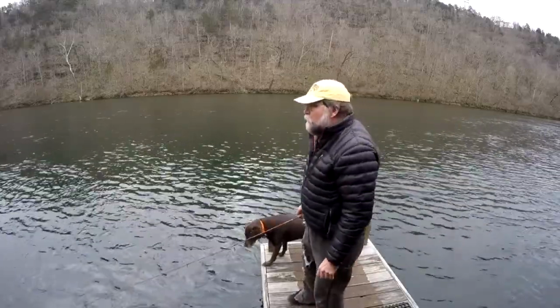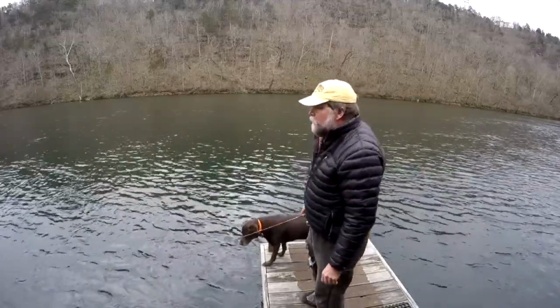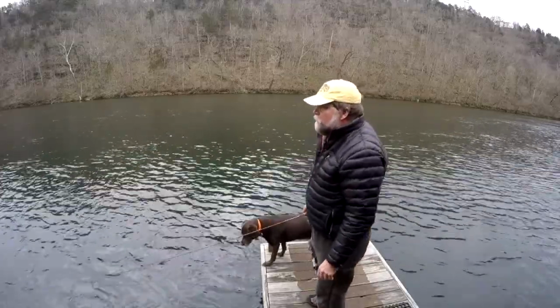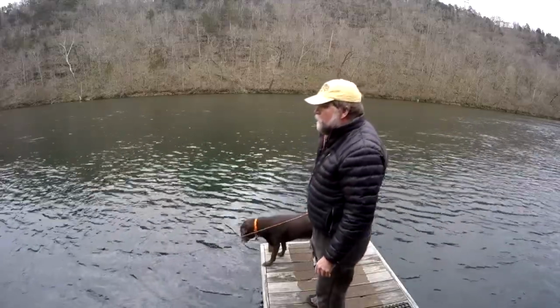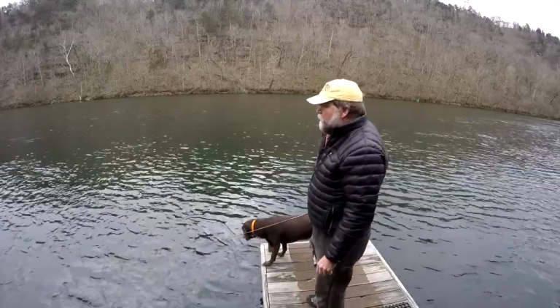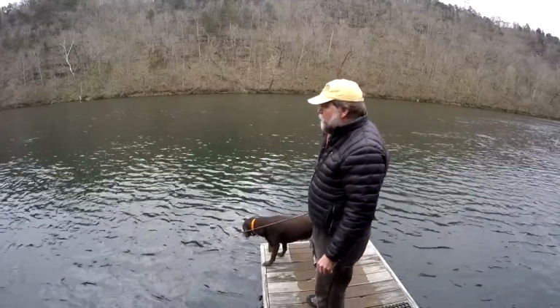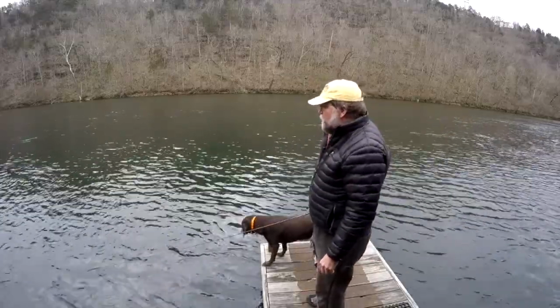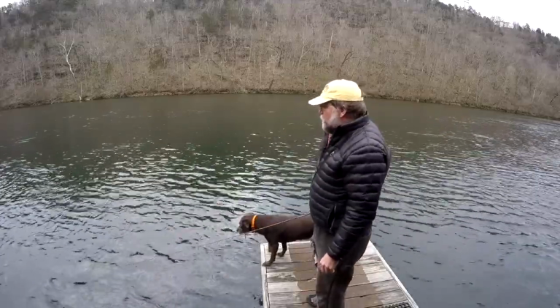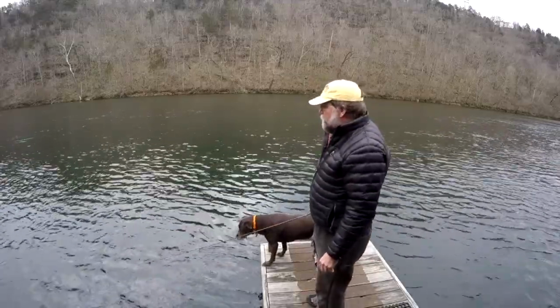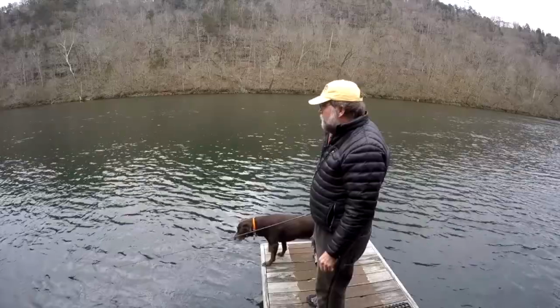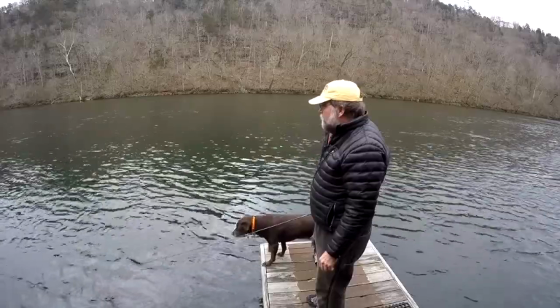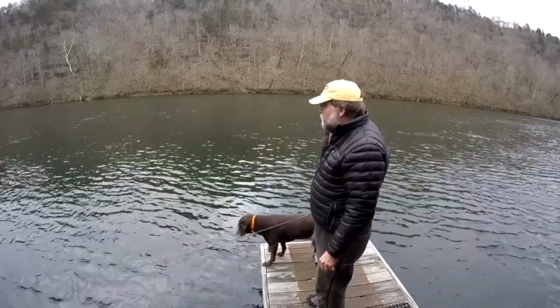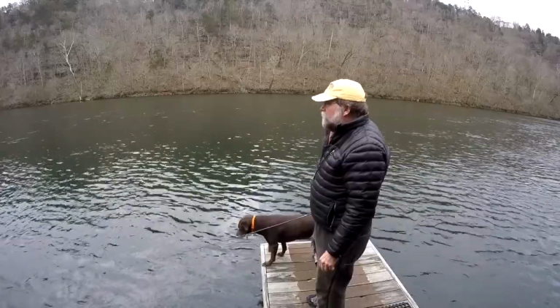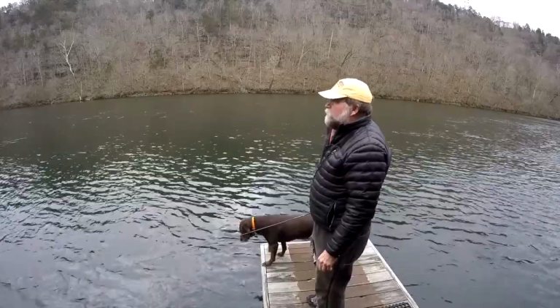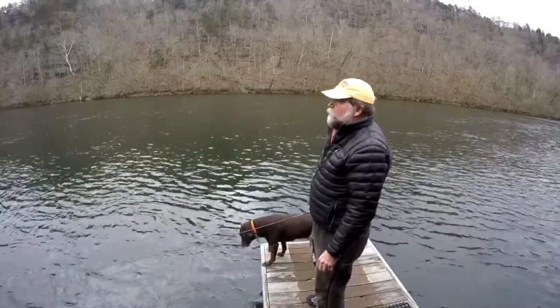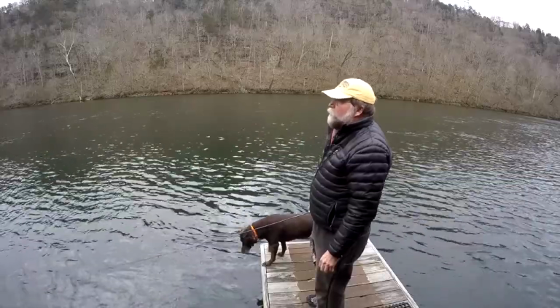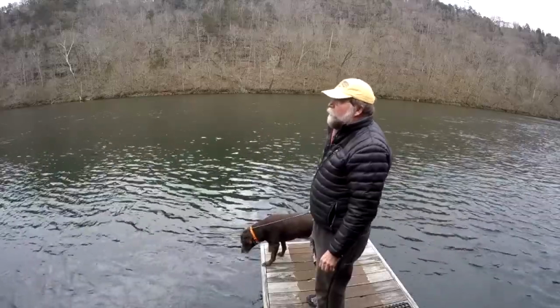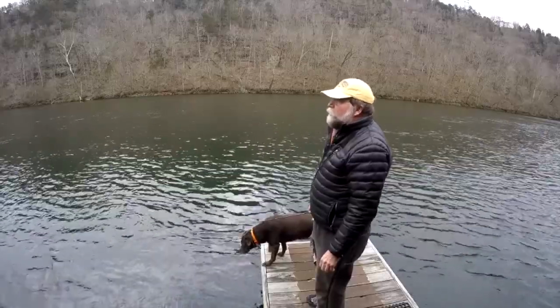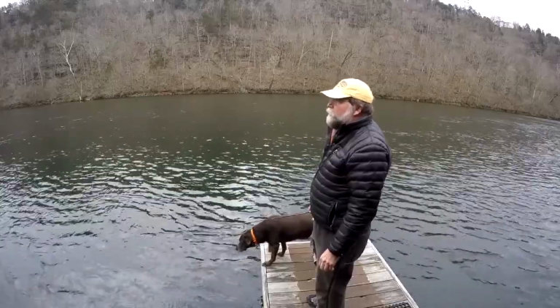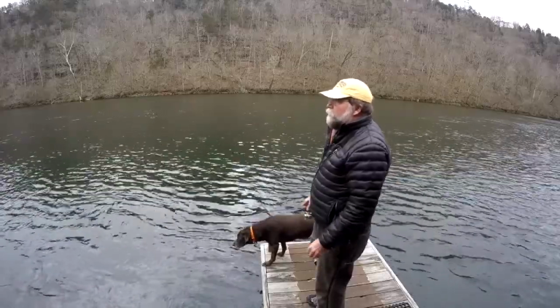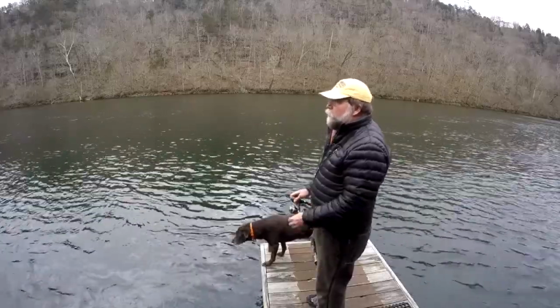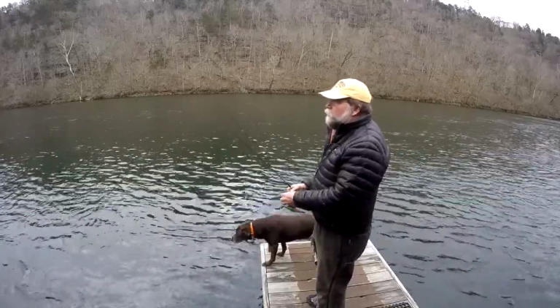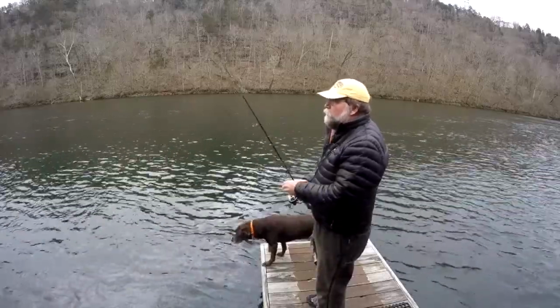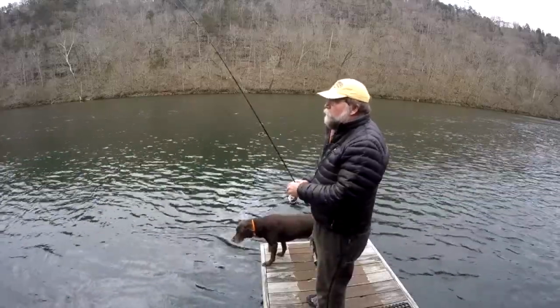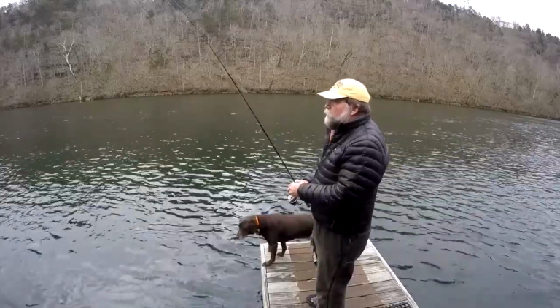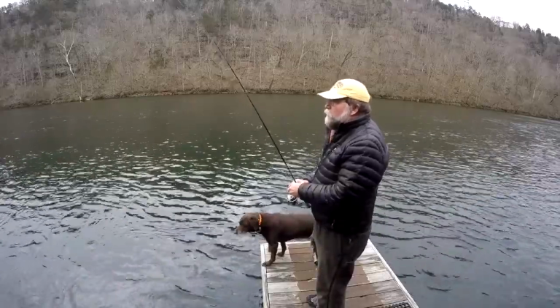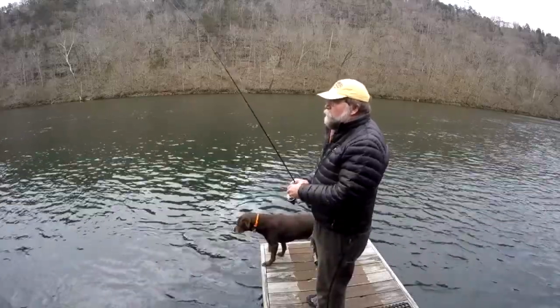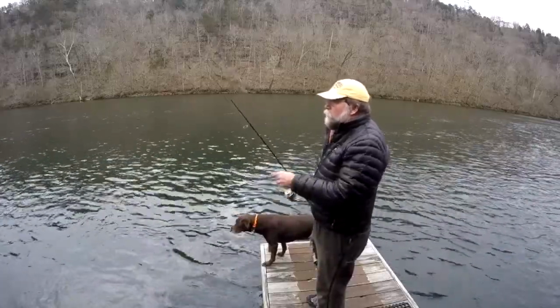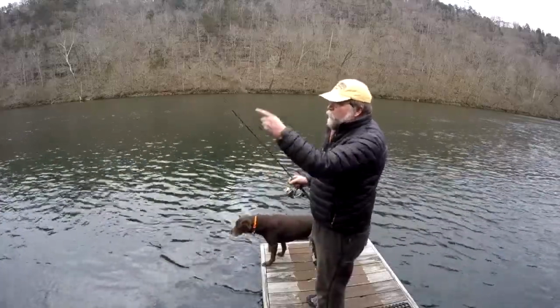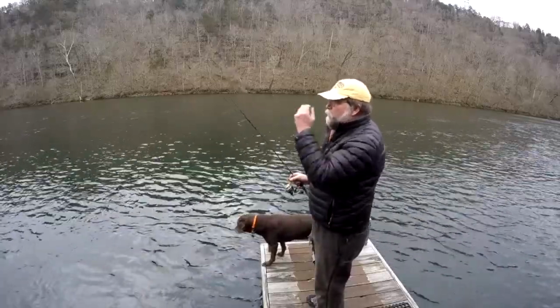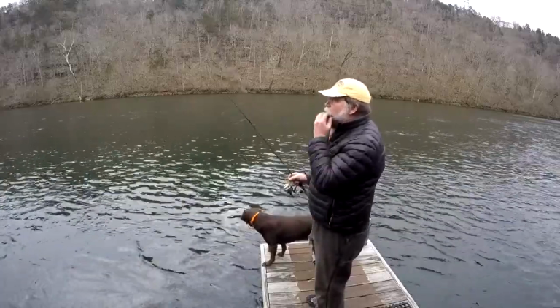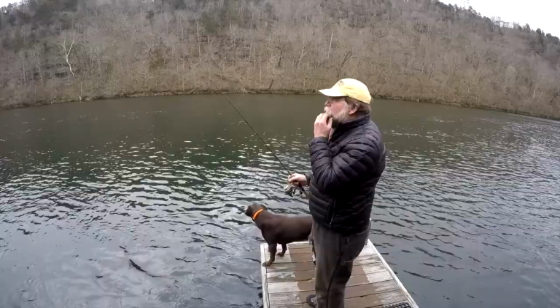It's been real windy. It's out of the north. Super windy up on the hill.